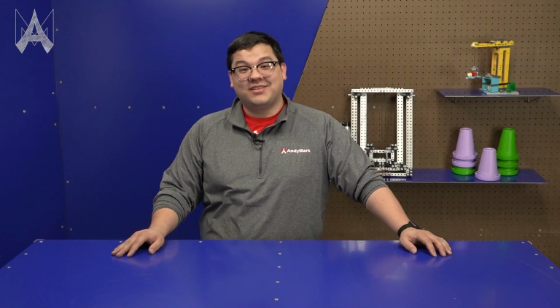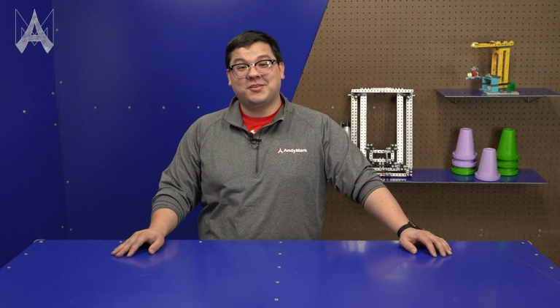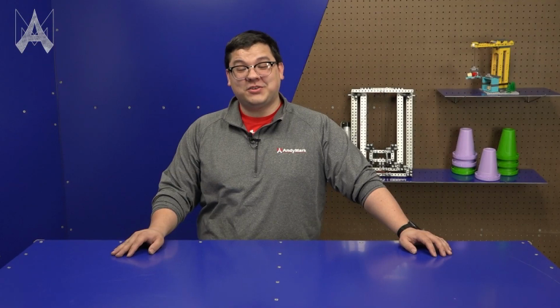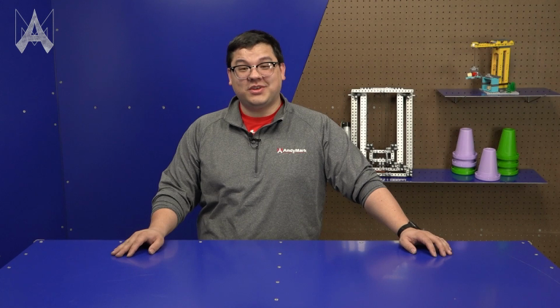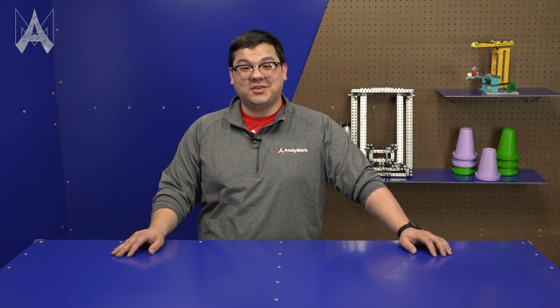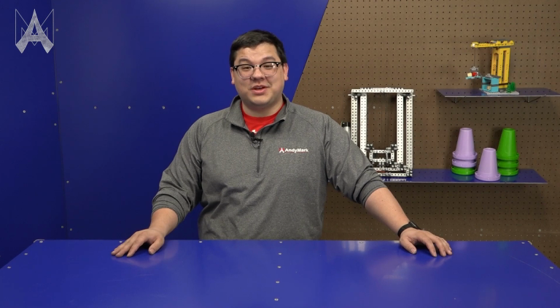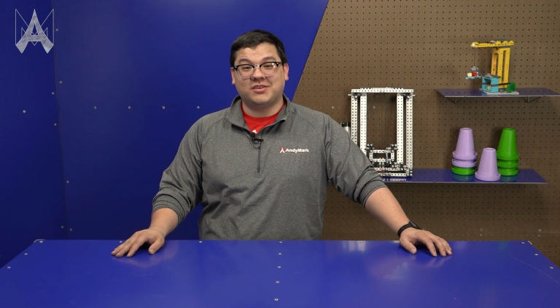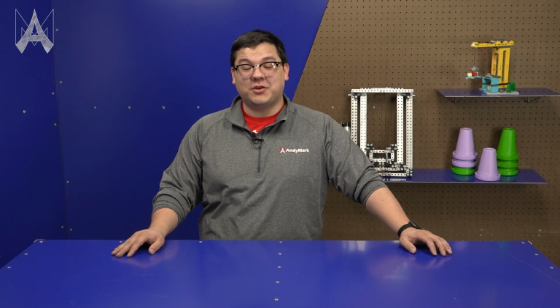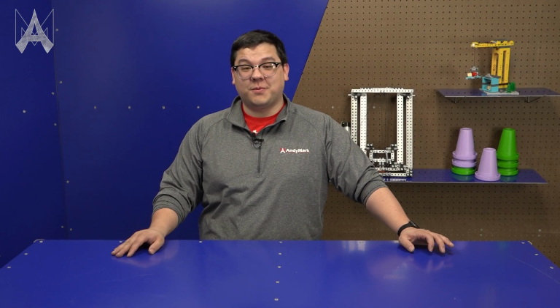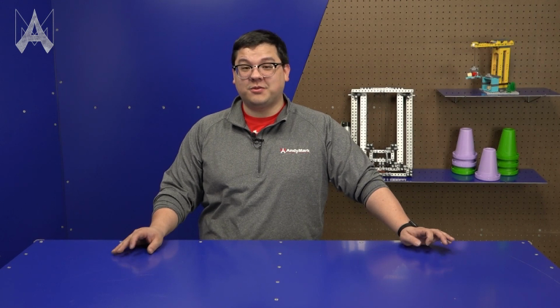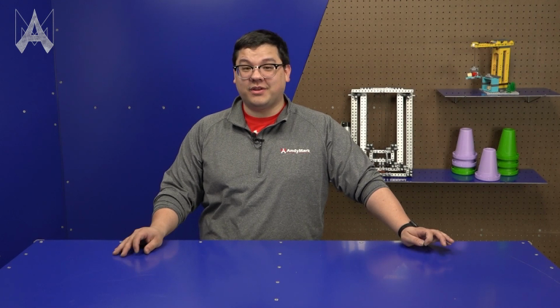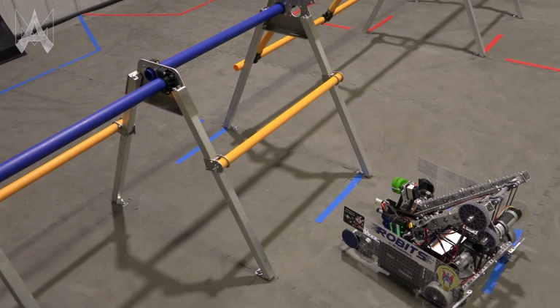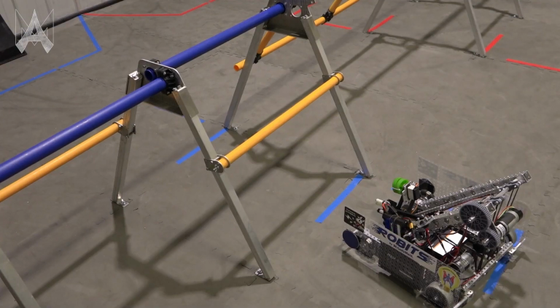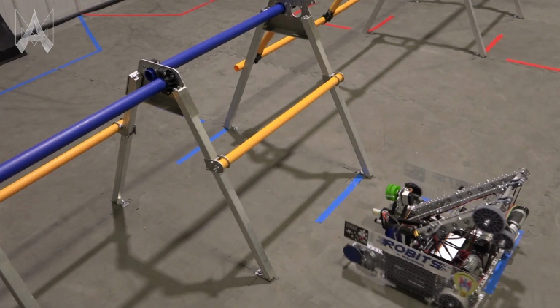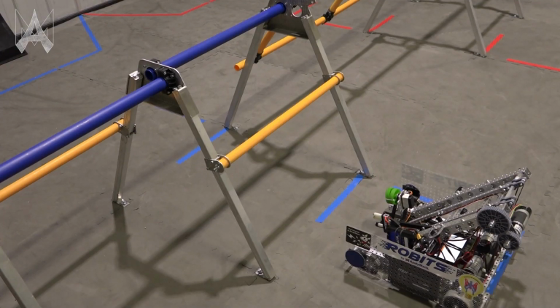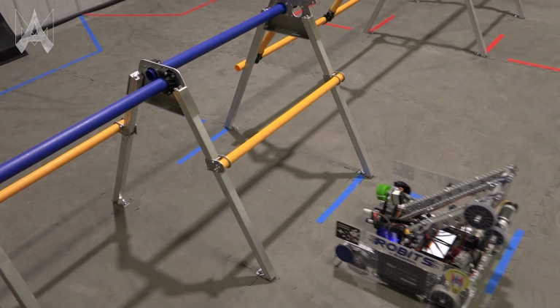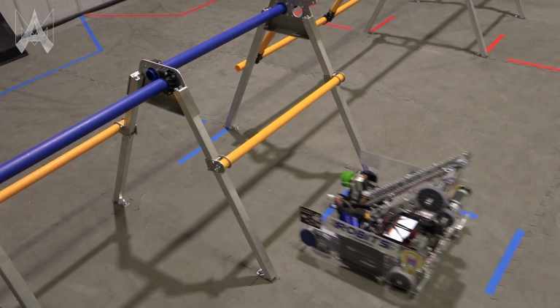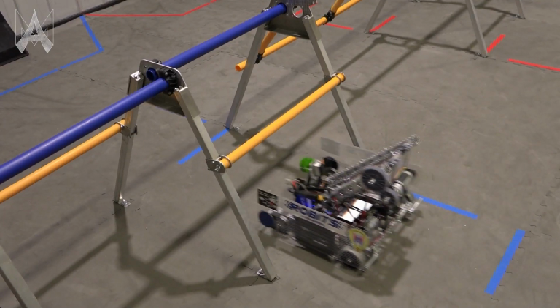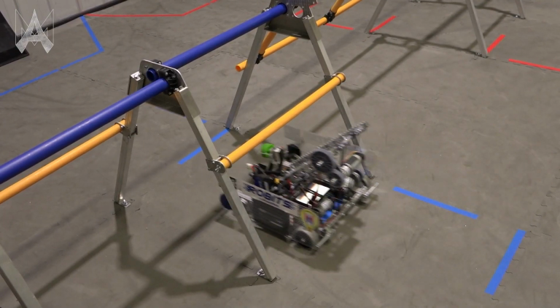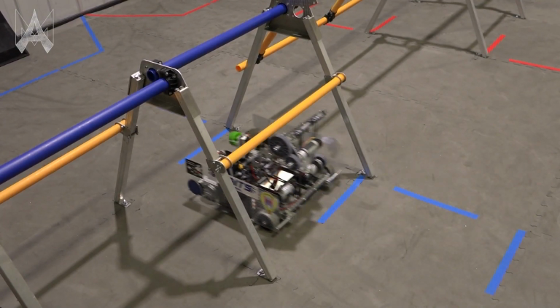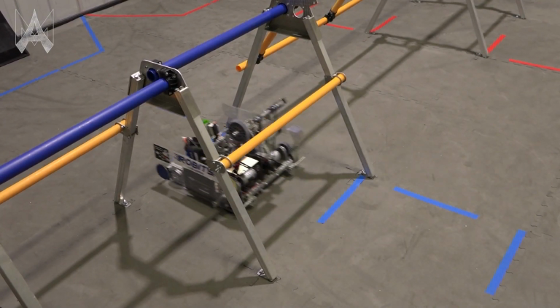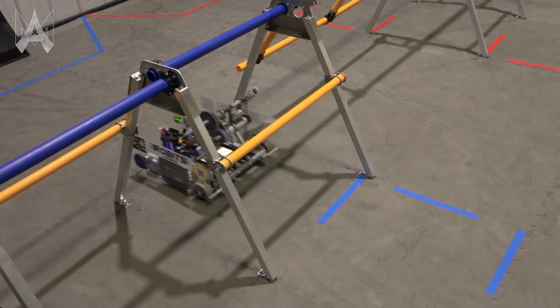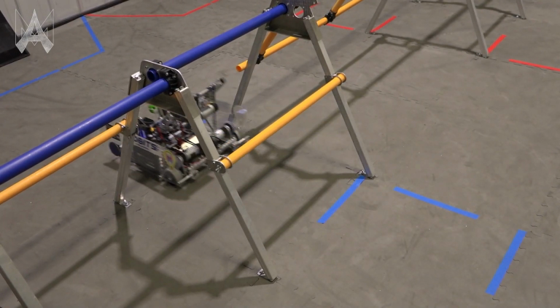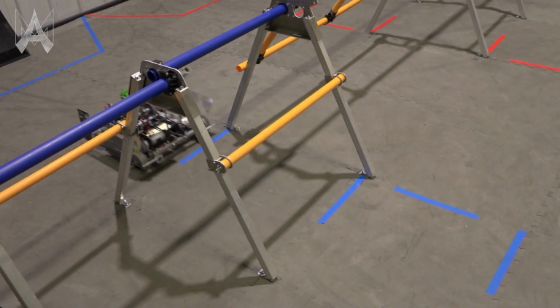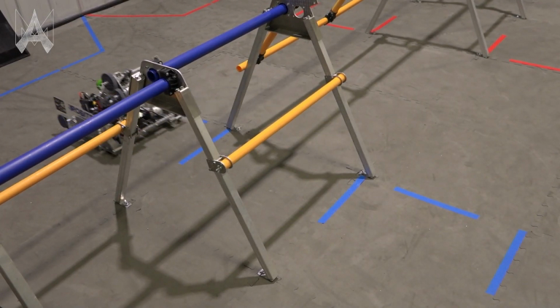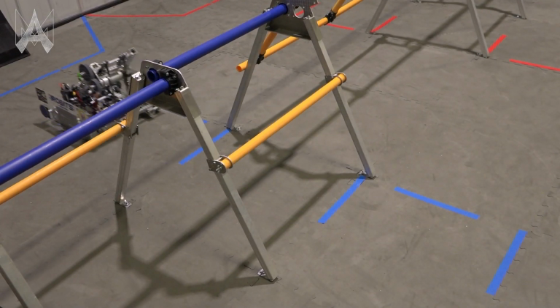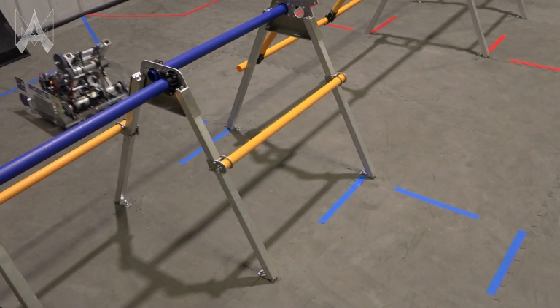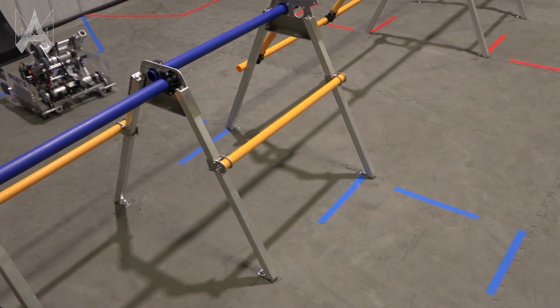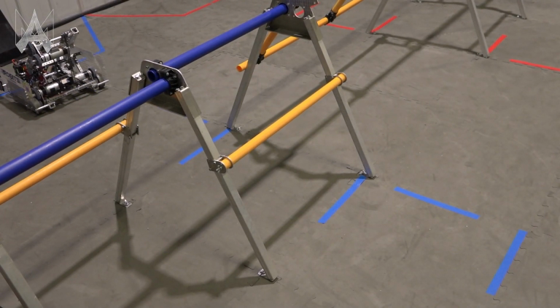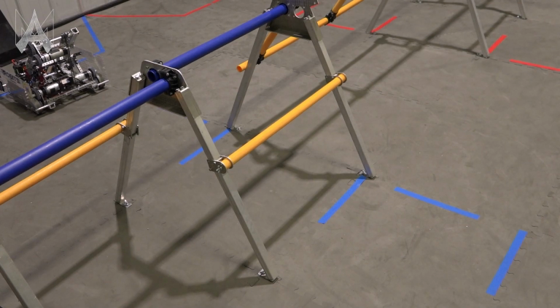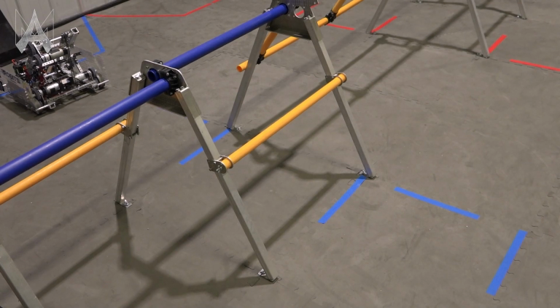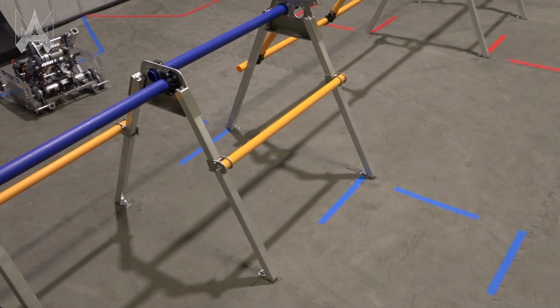Take special consideration on your robot's width. The gap between the legs of the truss structure is about 22 inches wide.